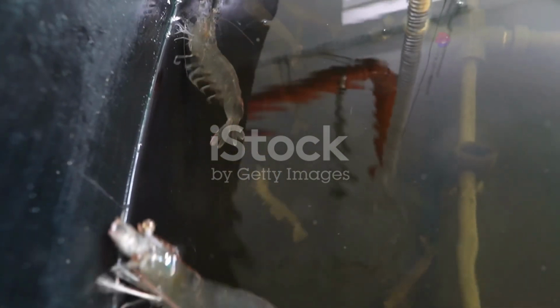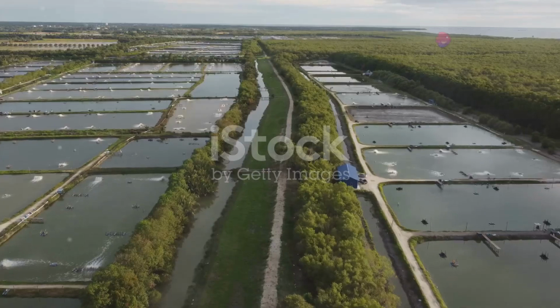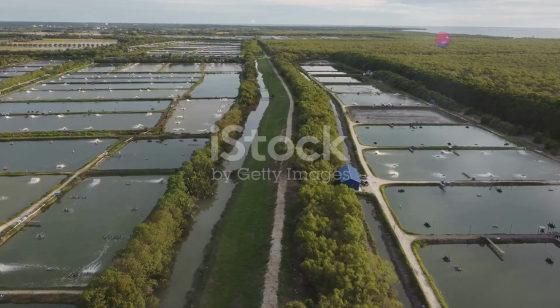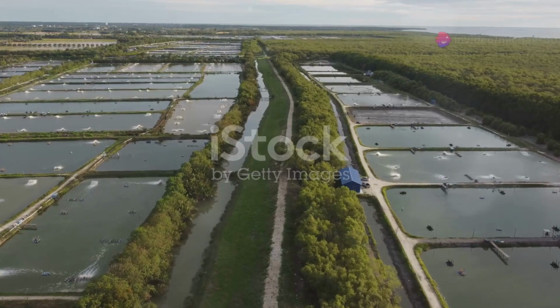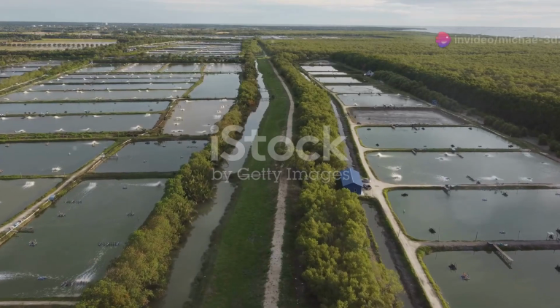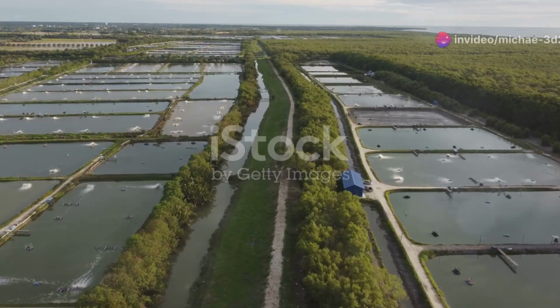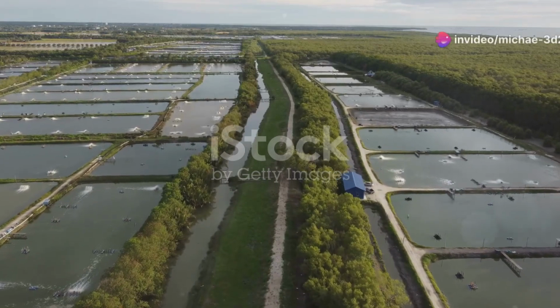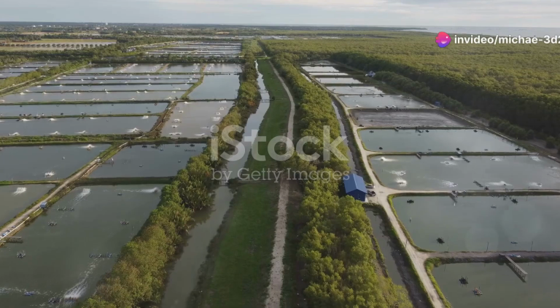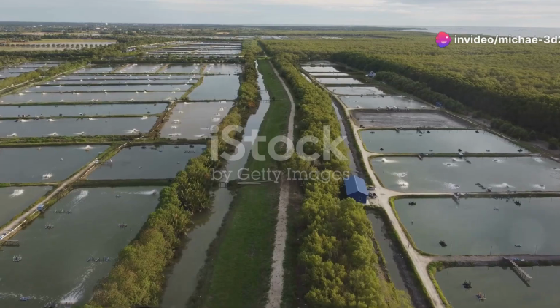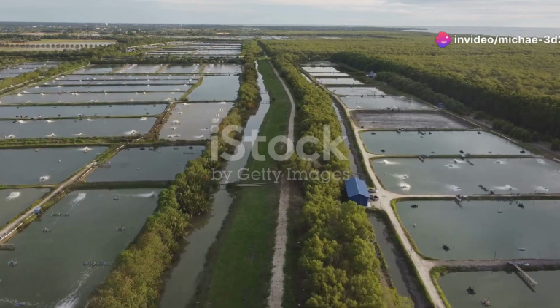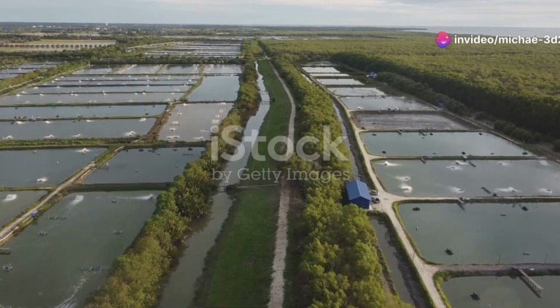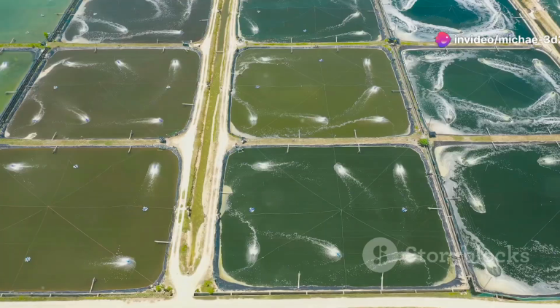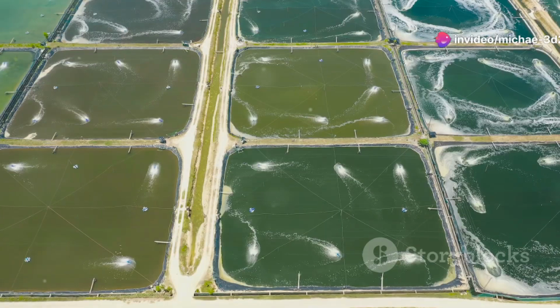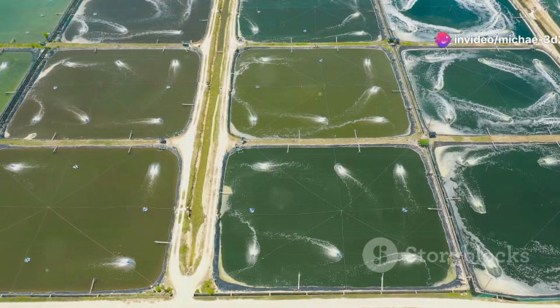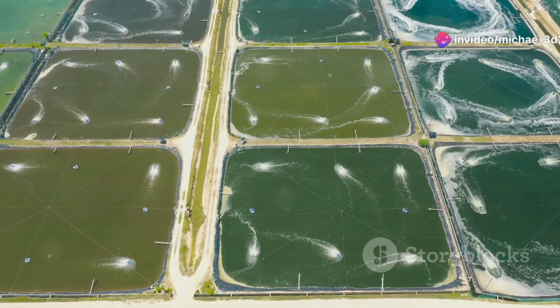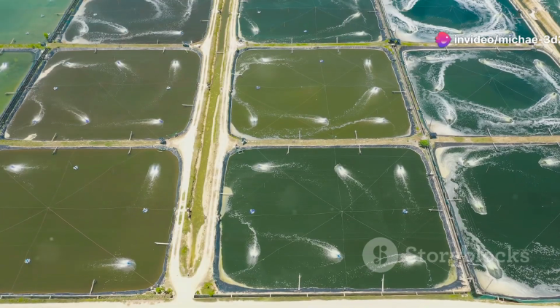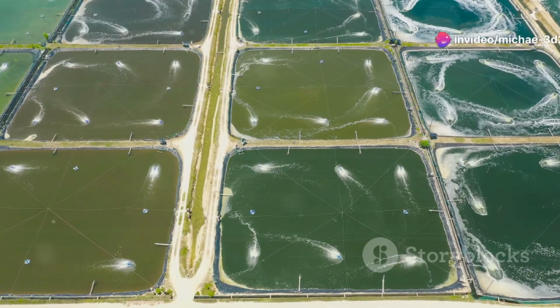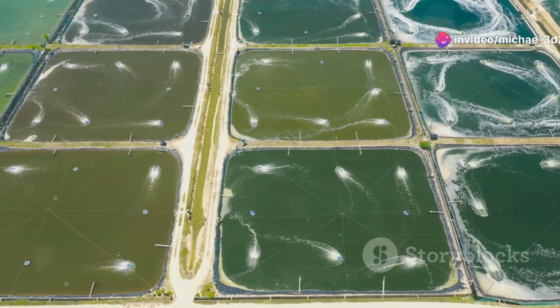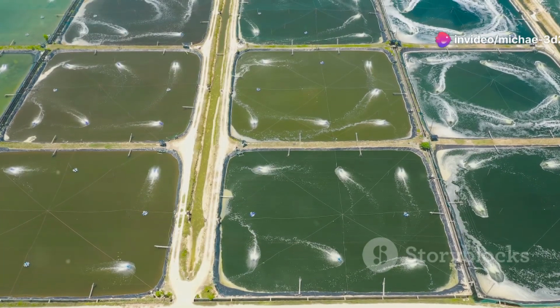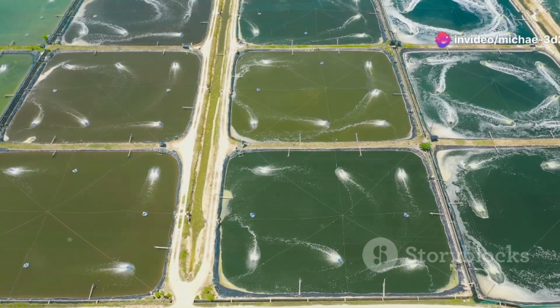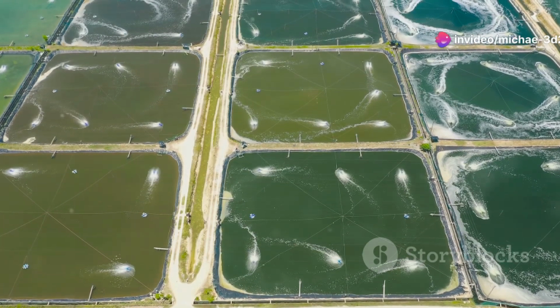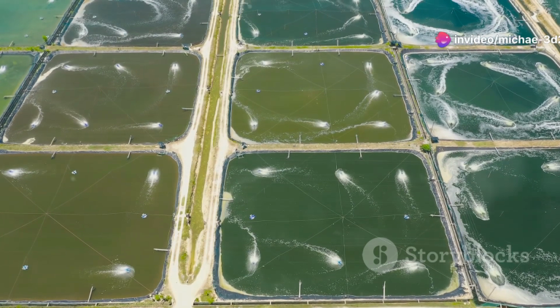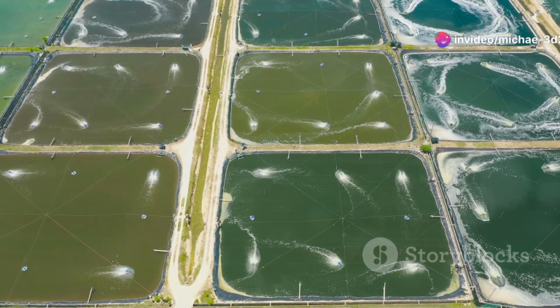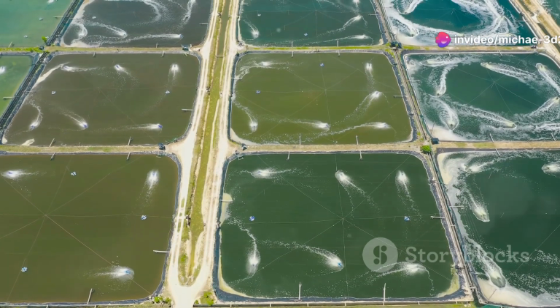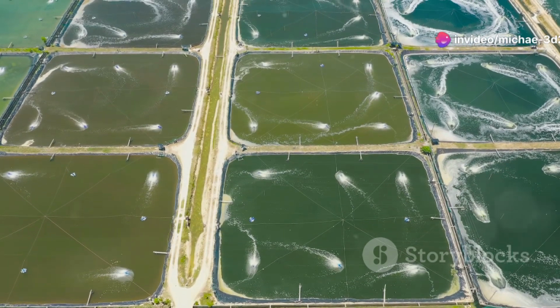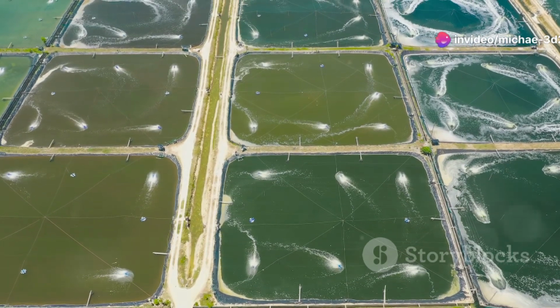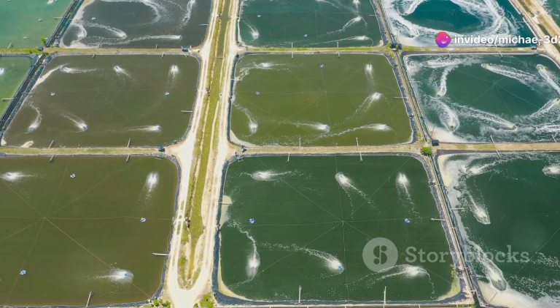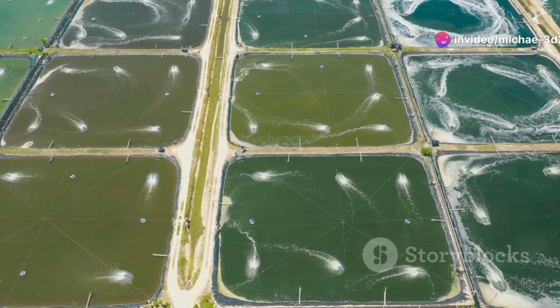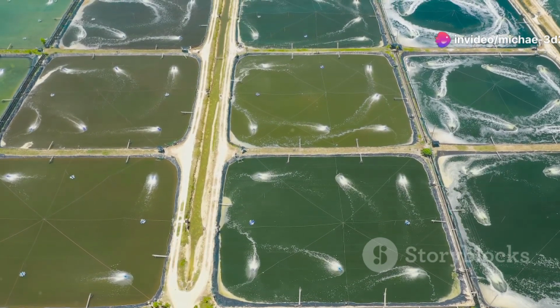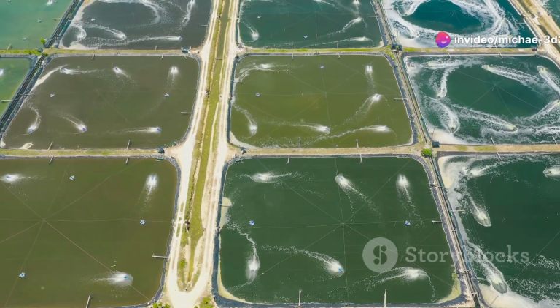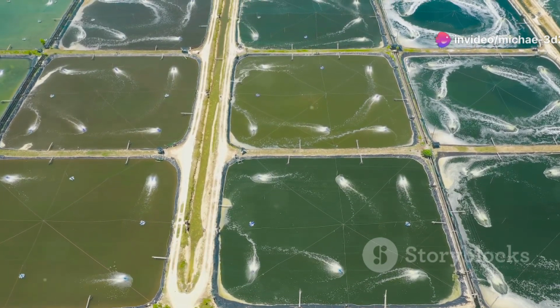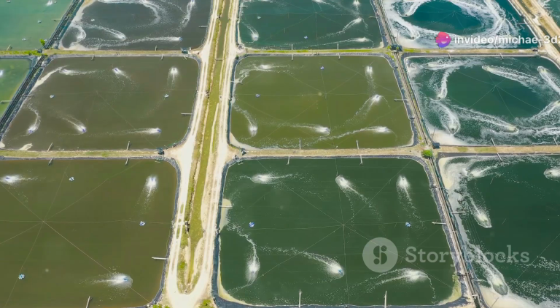Next, they move to grow-out ponds. These ponds are carefully managed to mimic natural habitats, ensuring shrimp are healthy and happy.